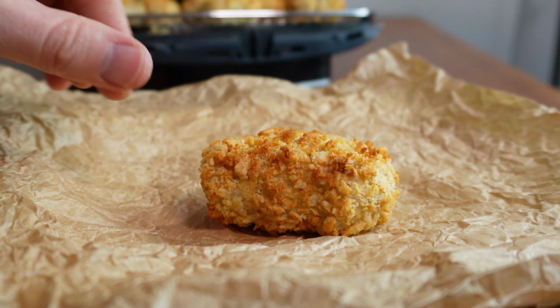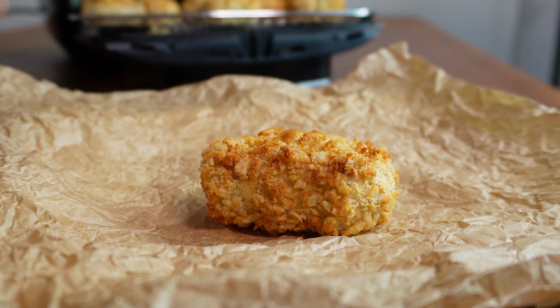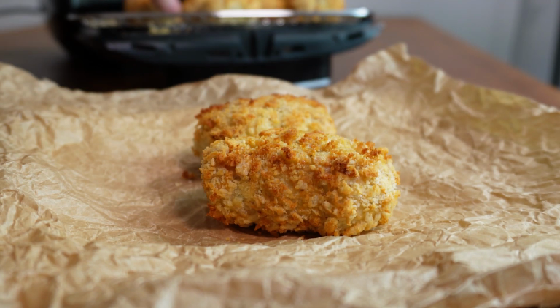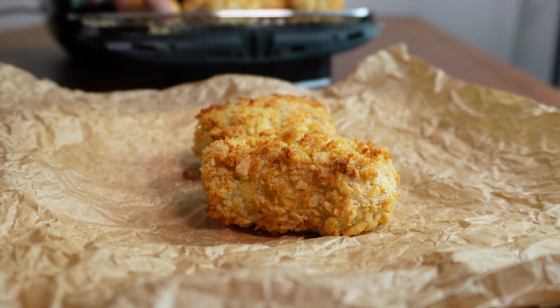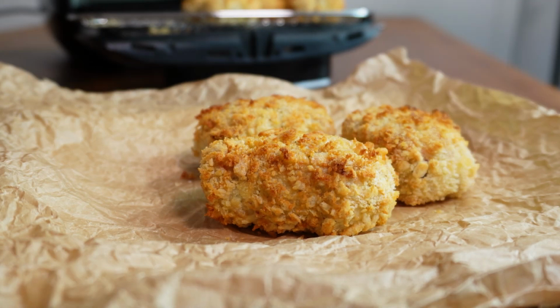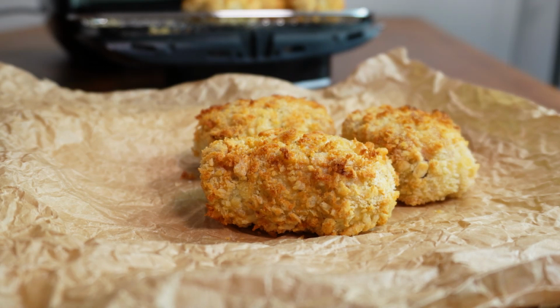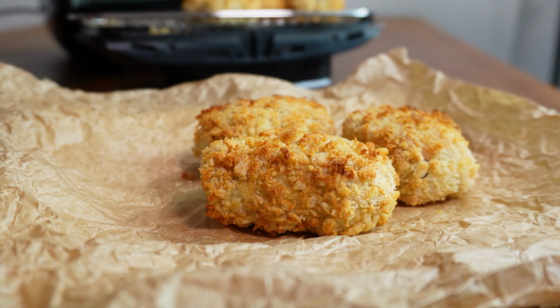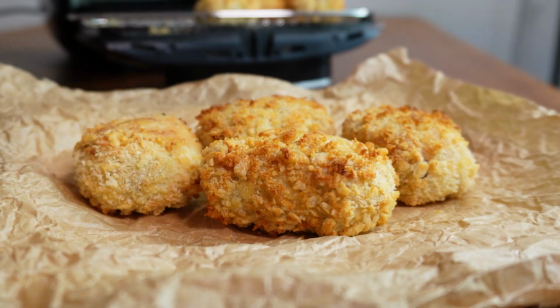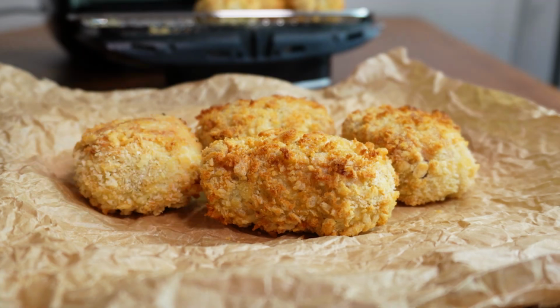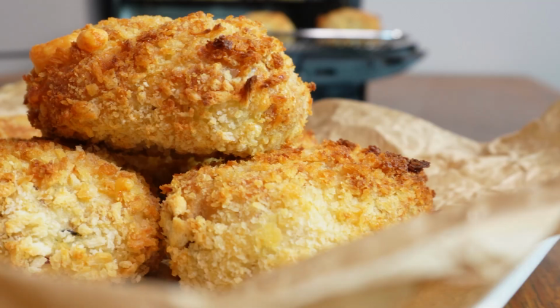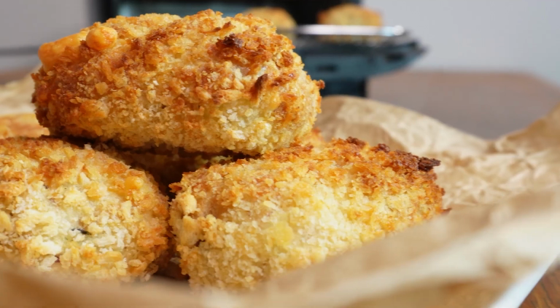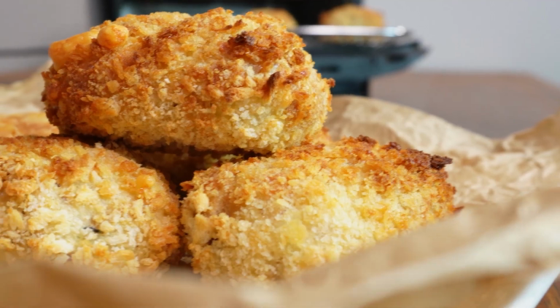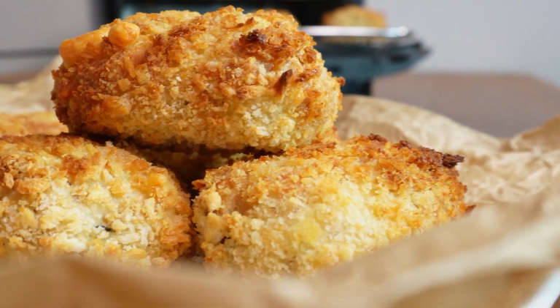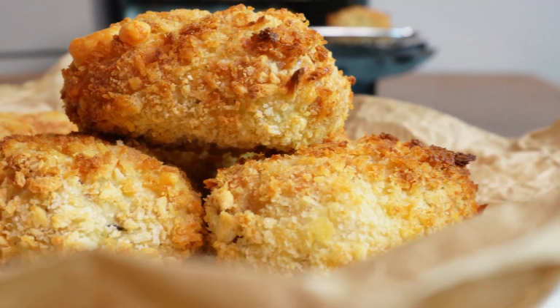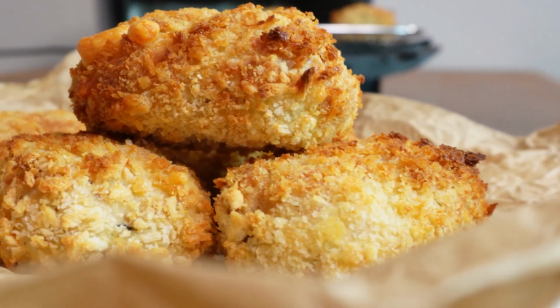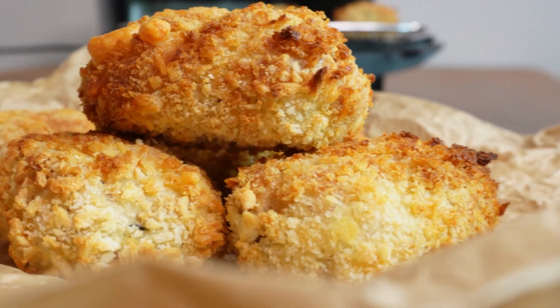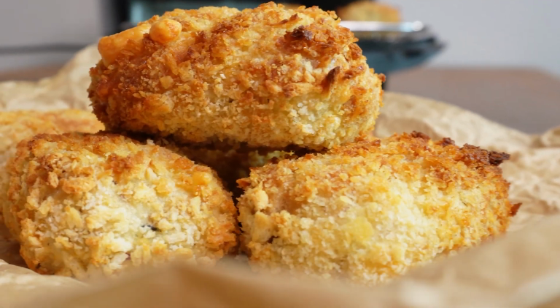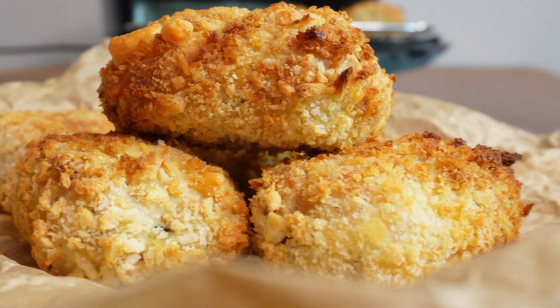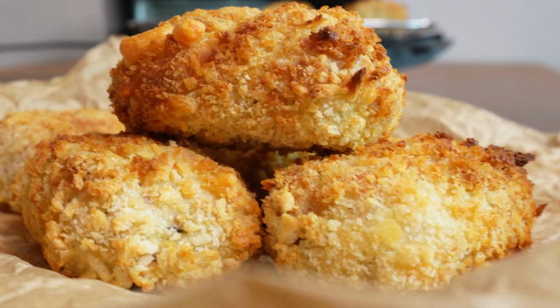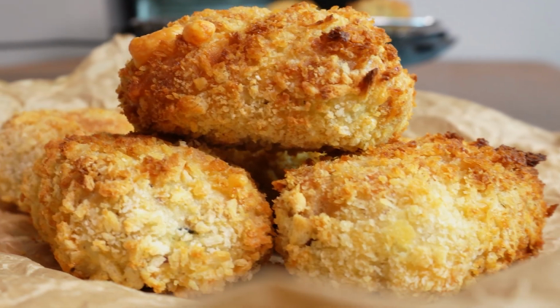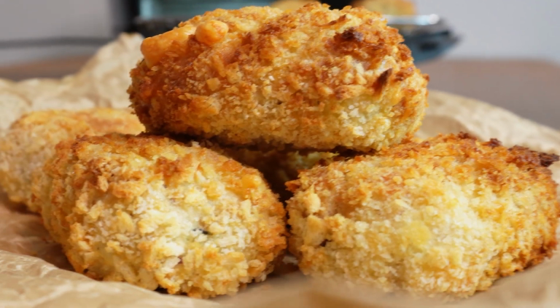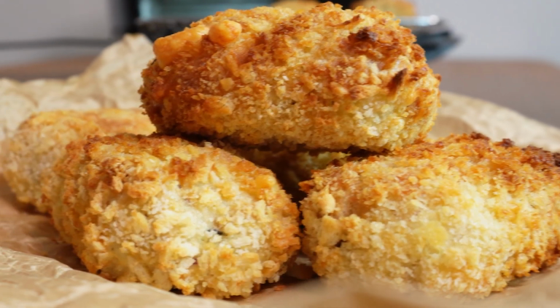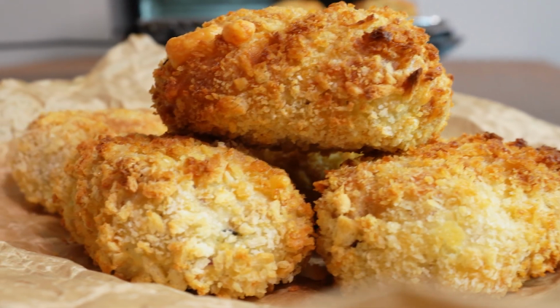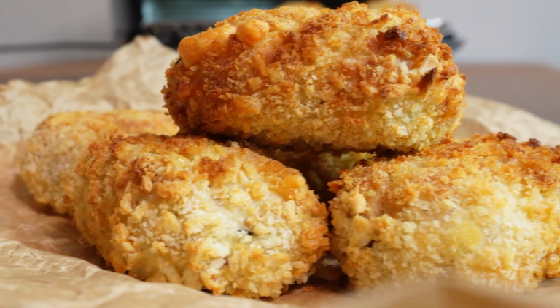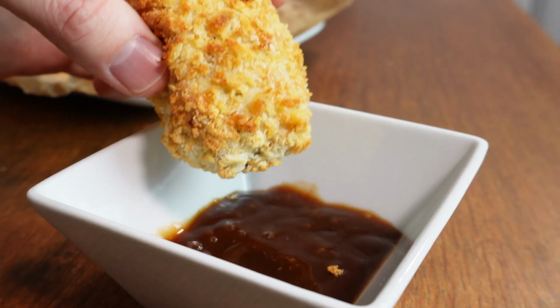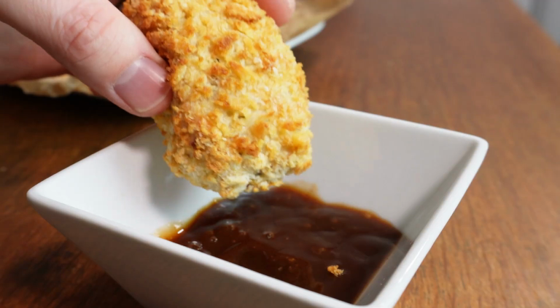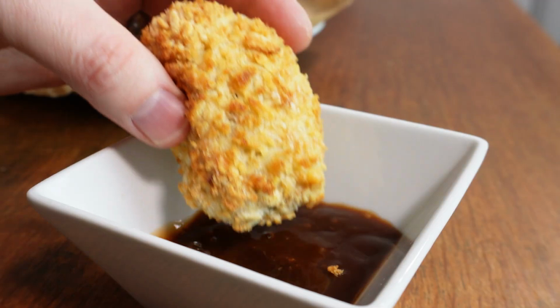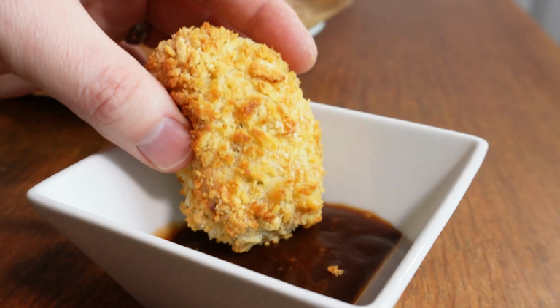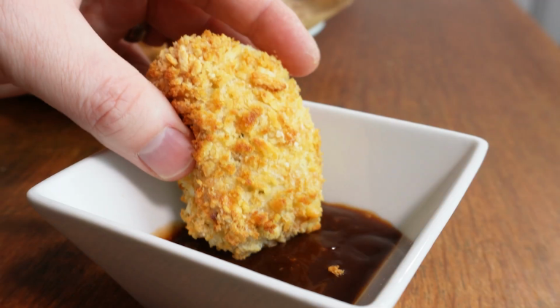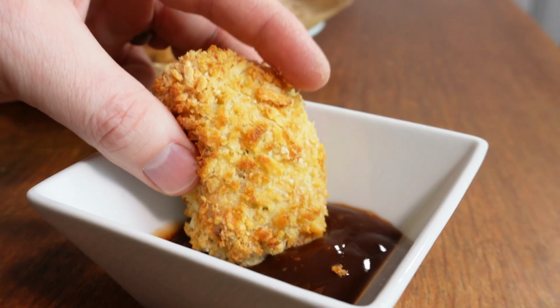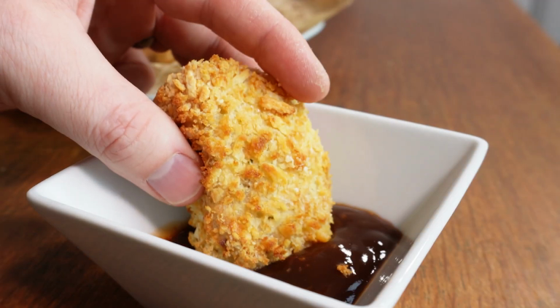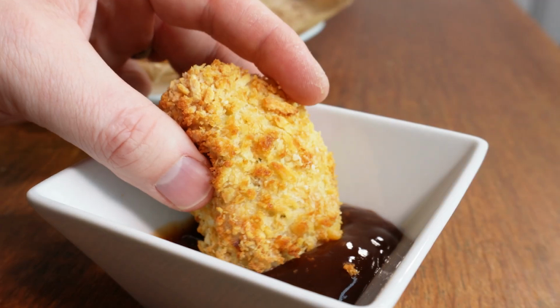You just get these beautiful crunchy croquettes — these are absolutely delicious, I can assure you. My kids absolutely love them and so did we, and we scoffed them very quickly.